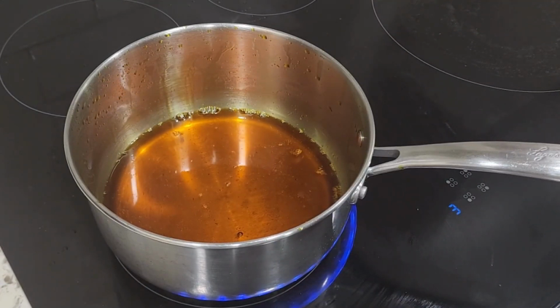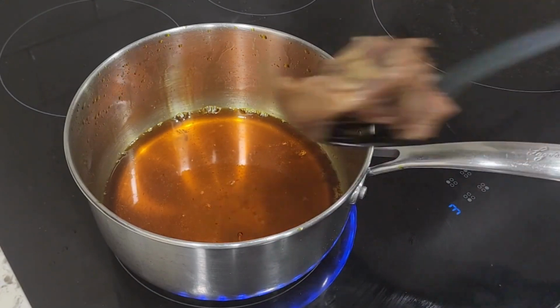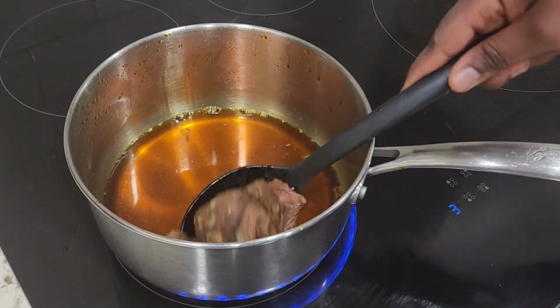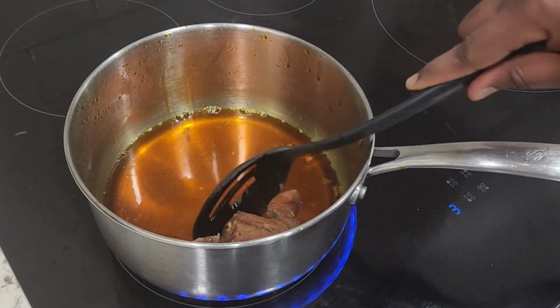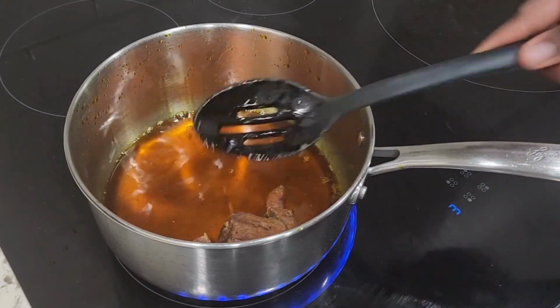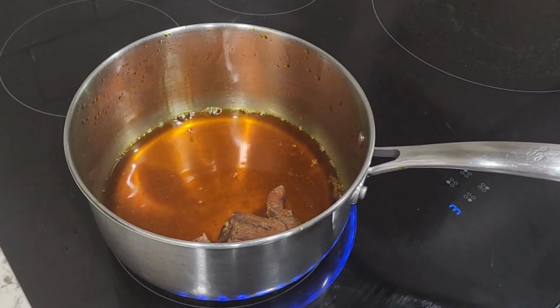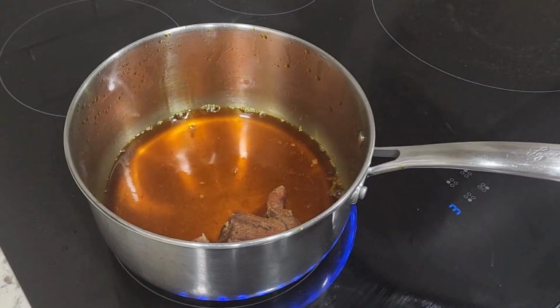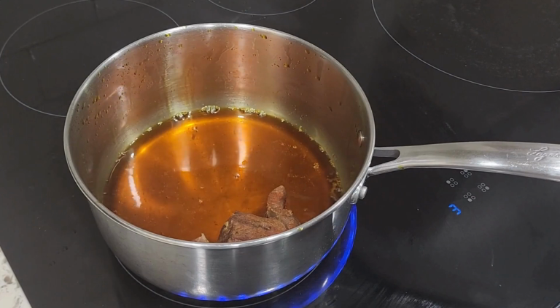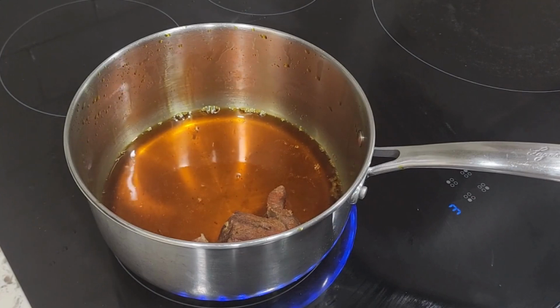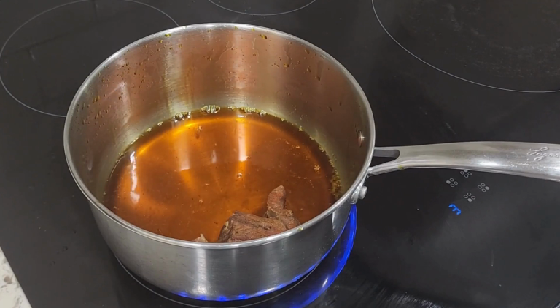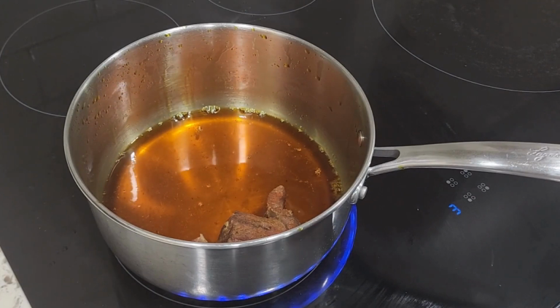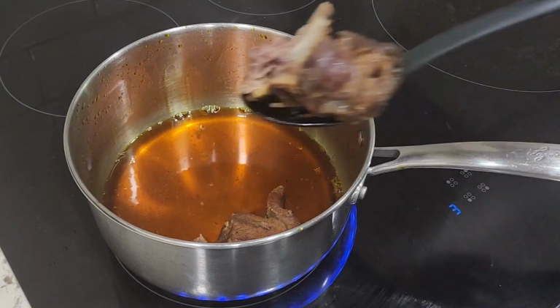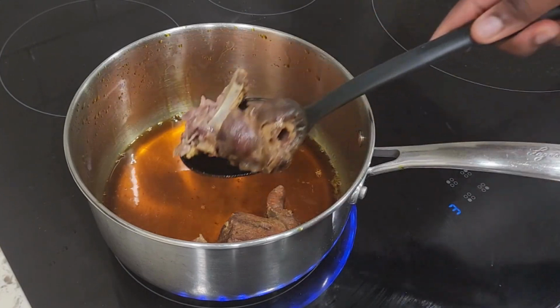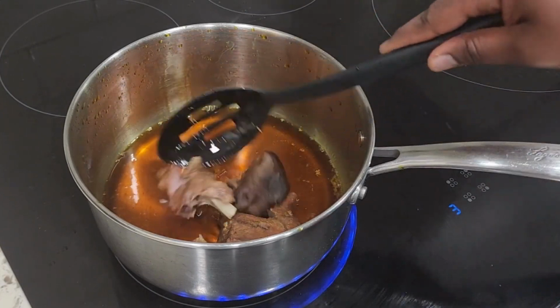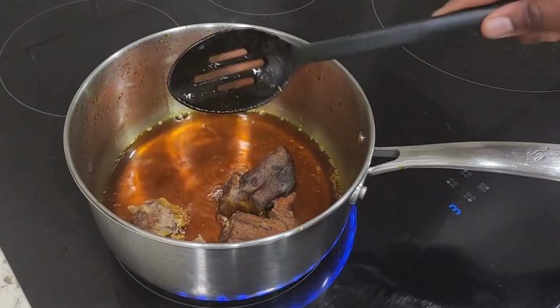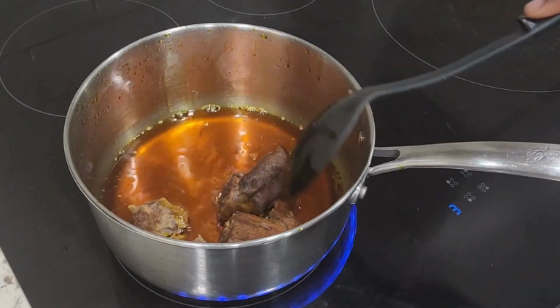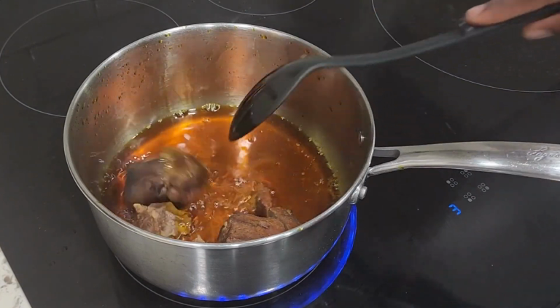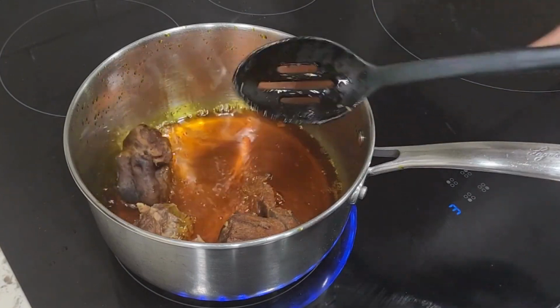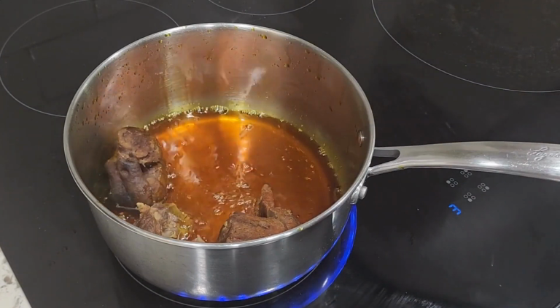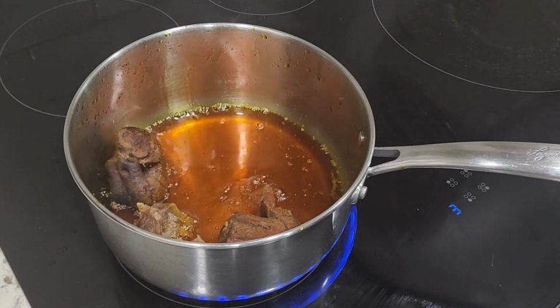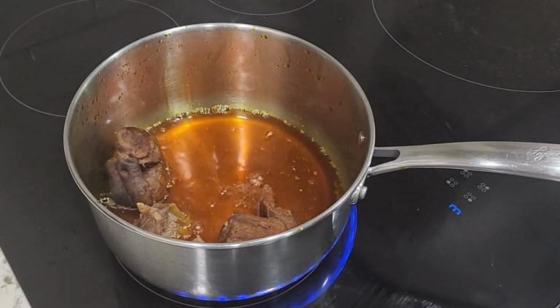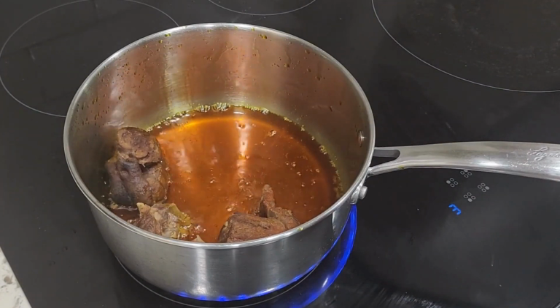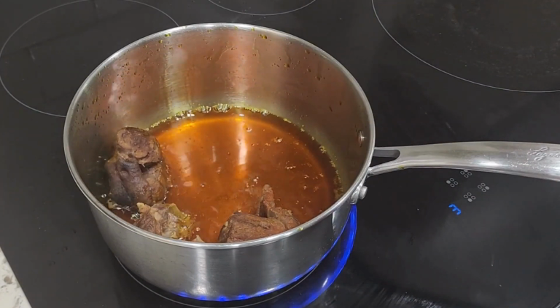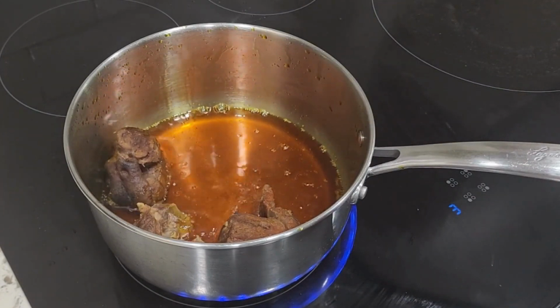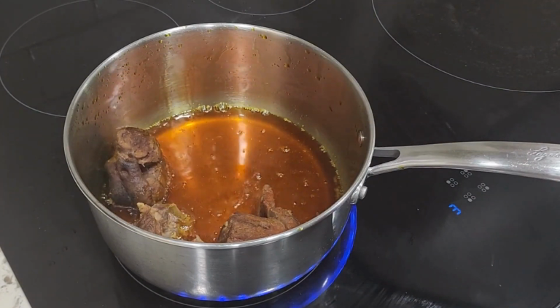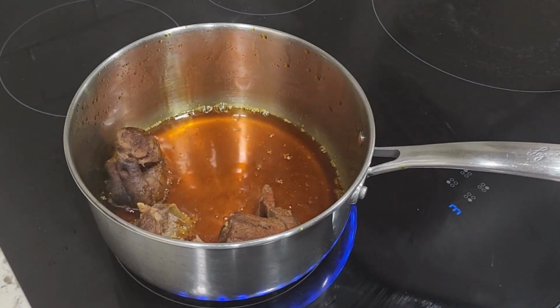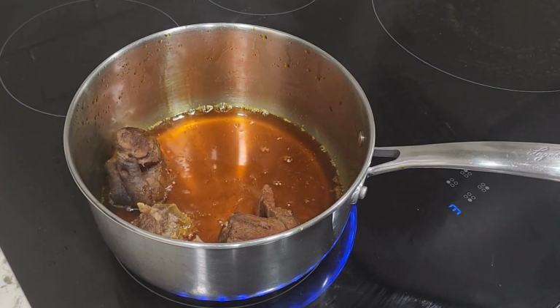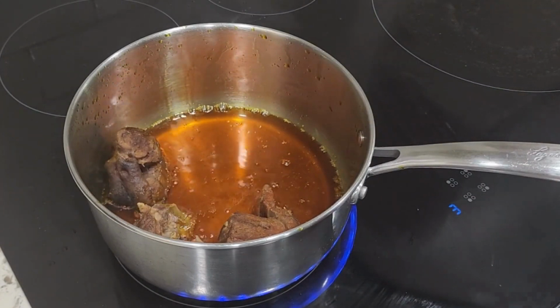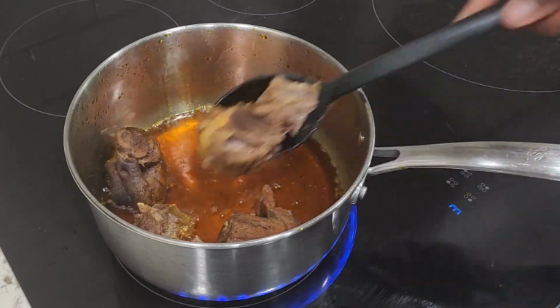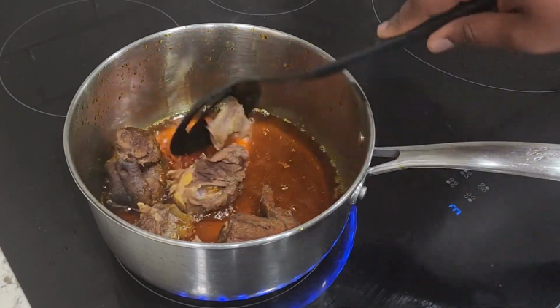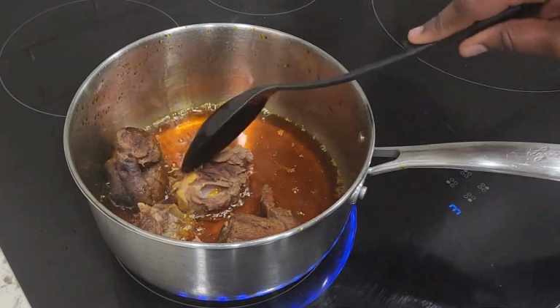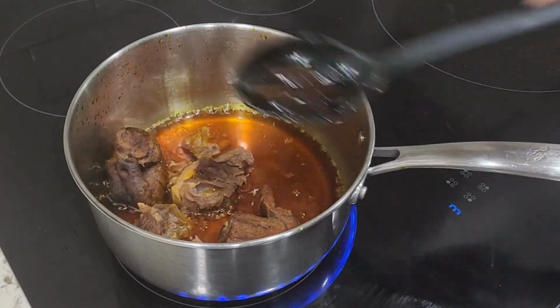I also have some boiled goat meat that I'm going to fry in that same oil as well.